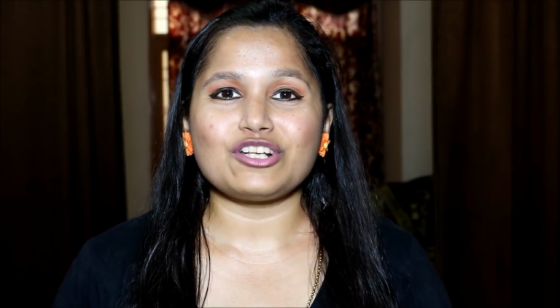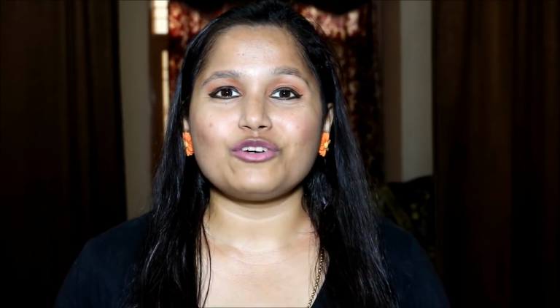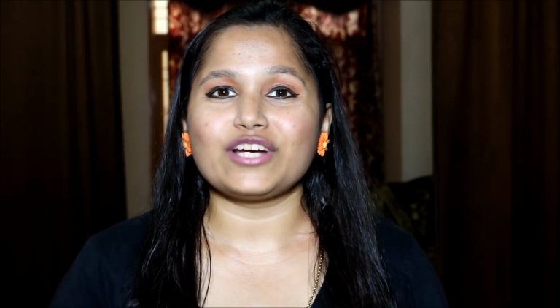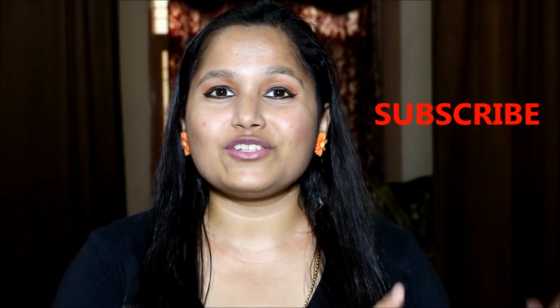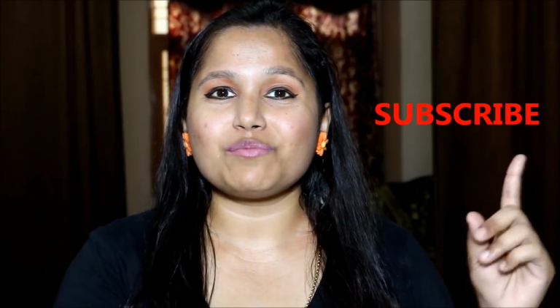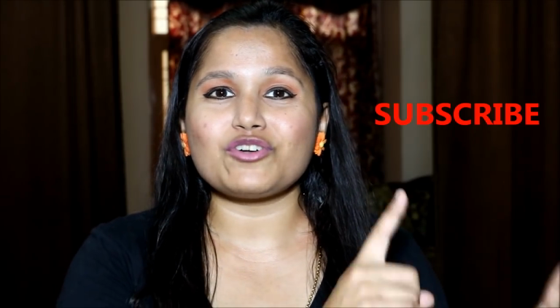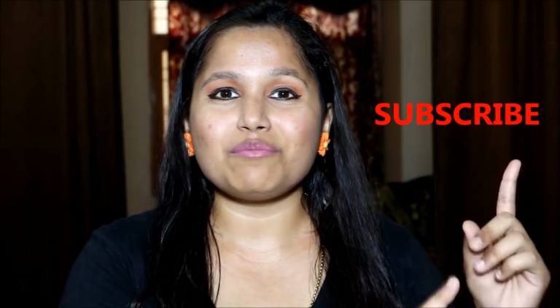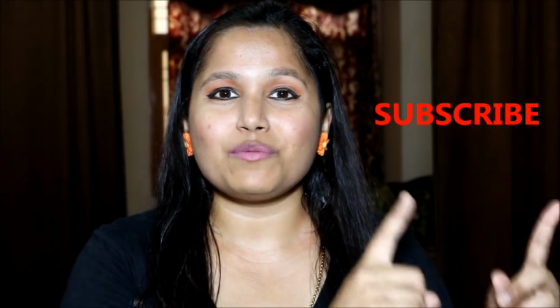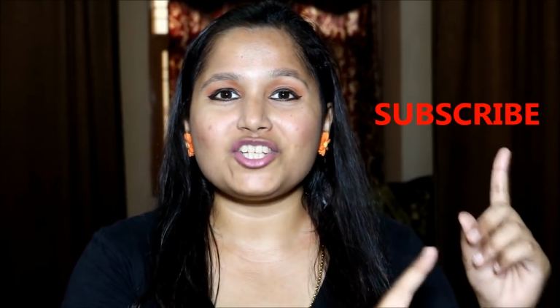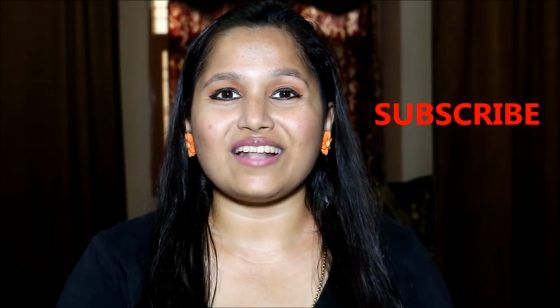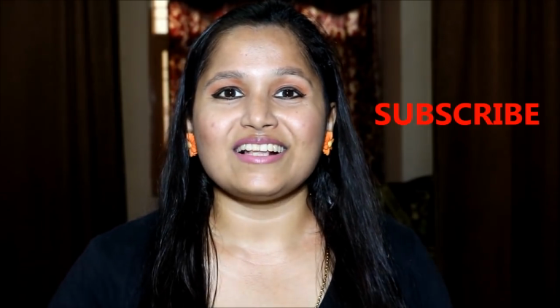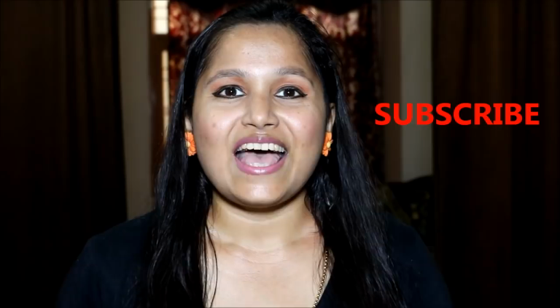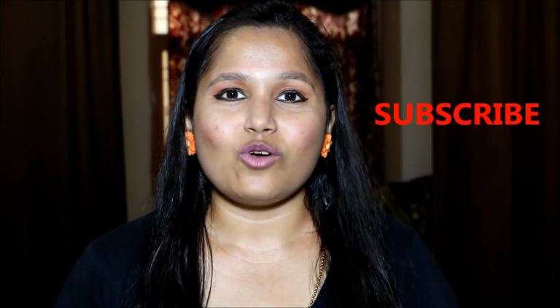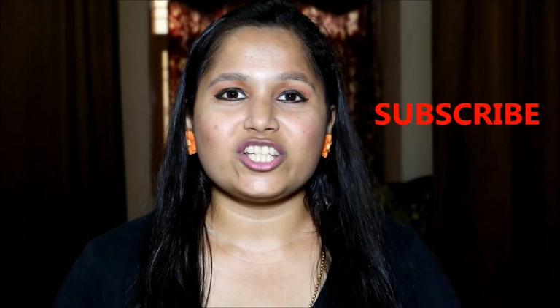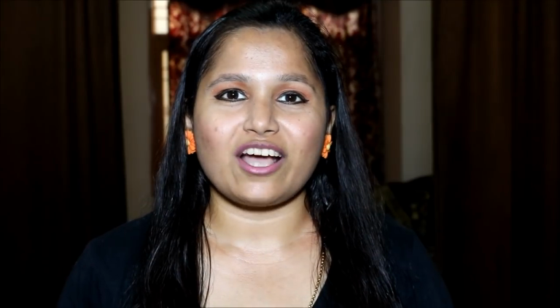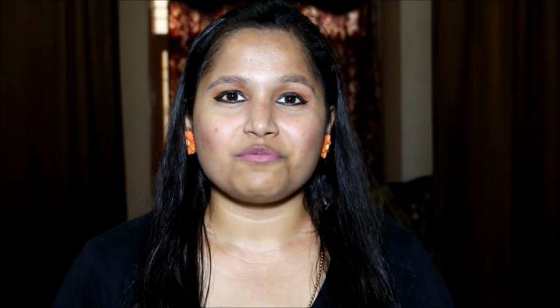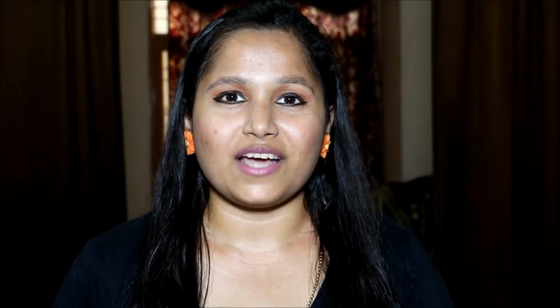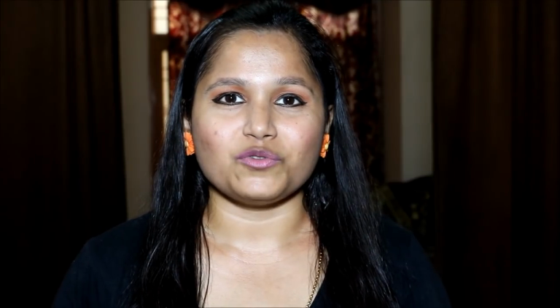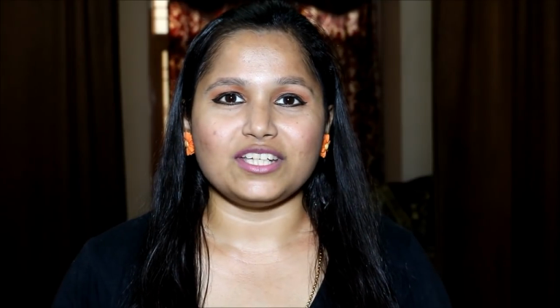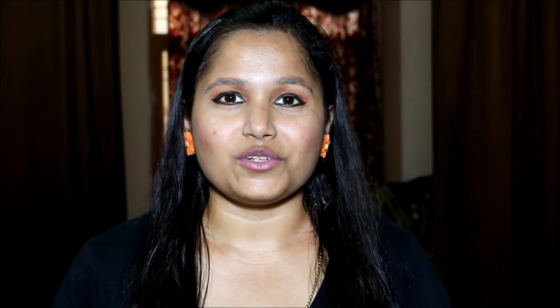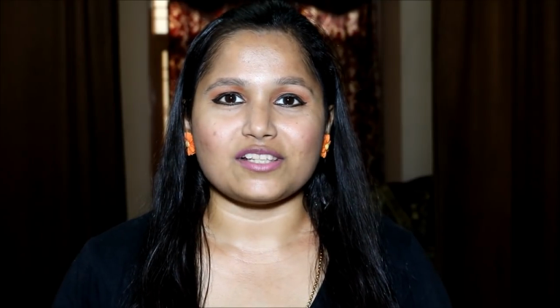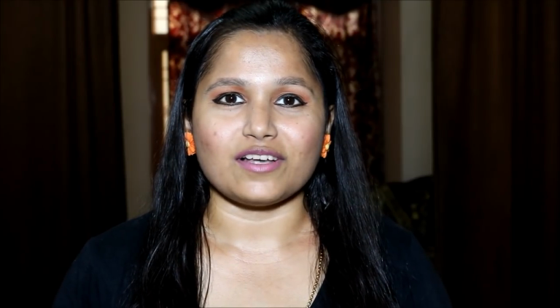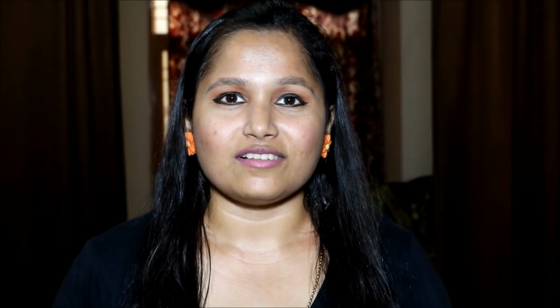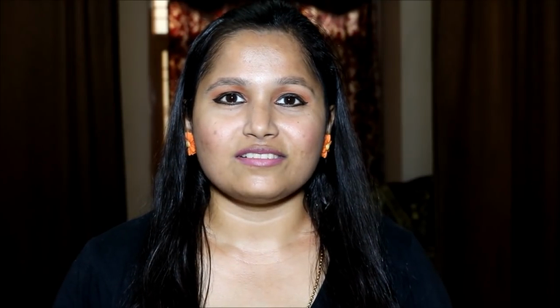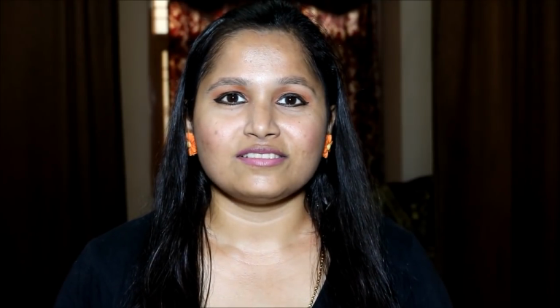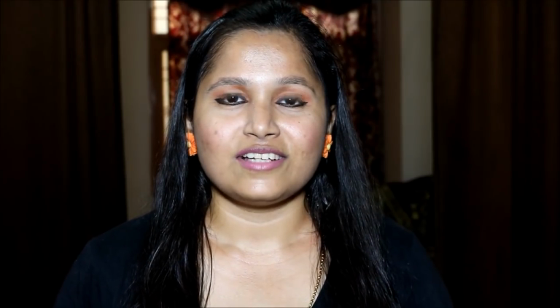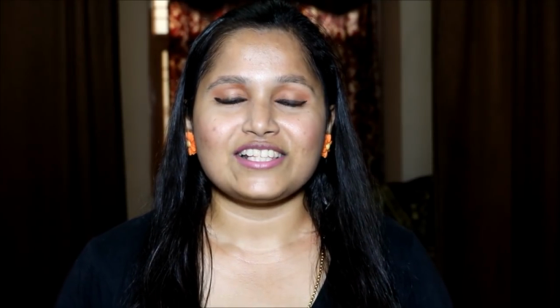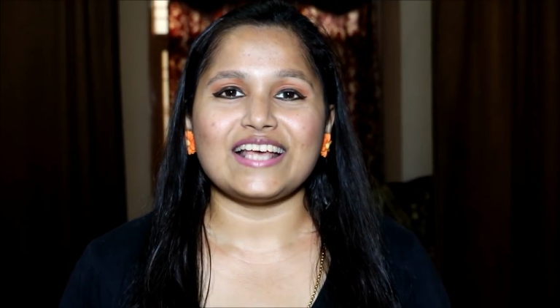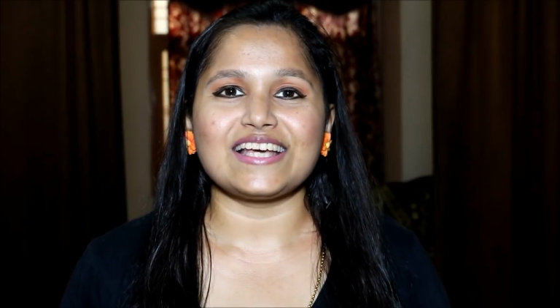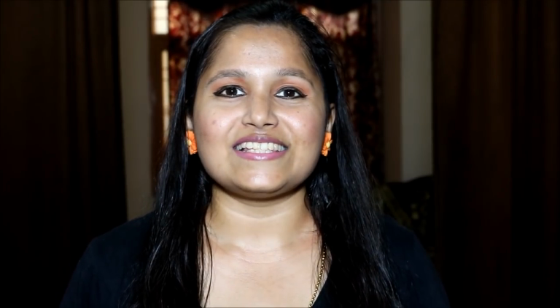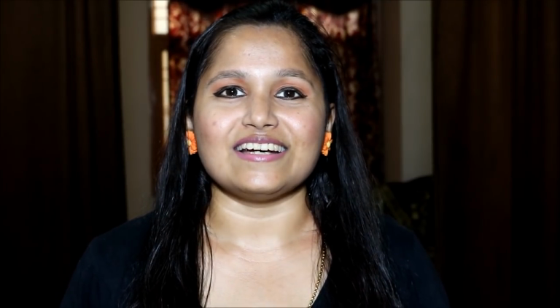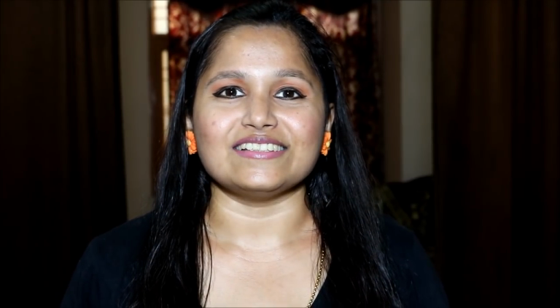As usual, don't forget to subscribe to my channel and also check out my other videos as well. So let's get started!